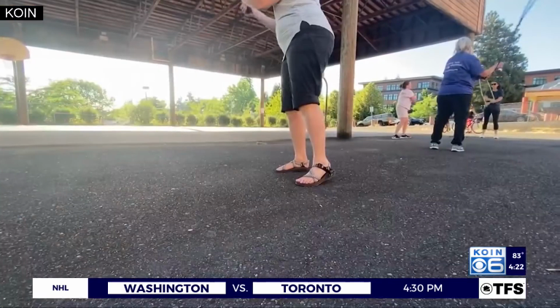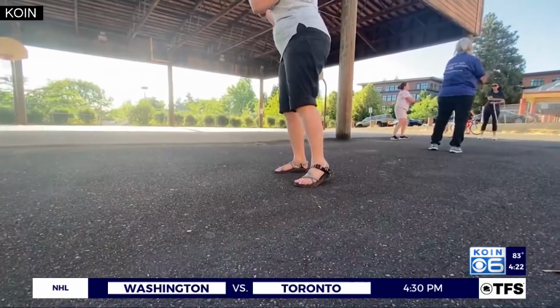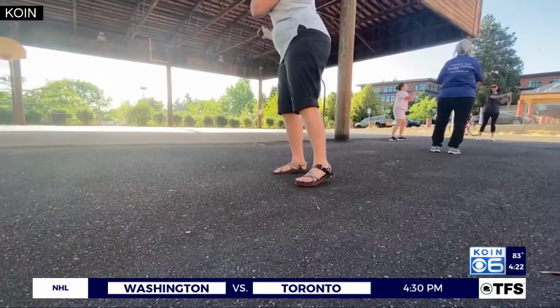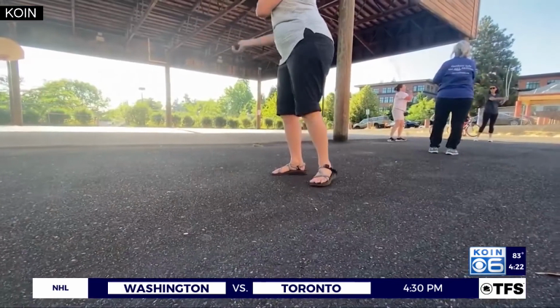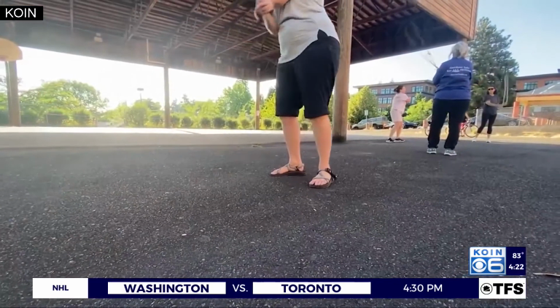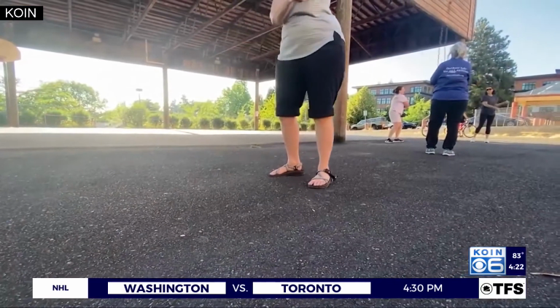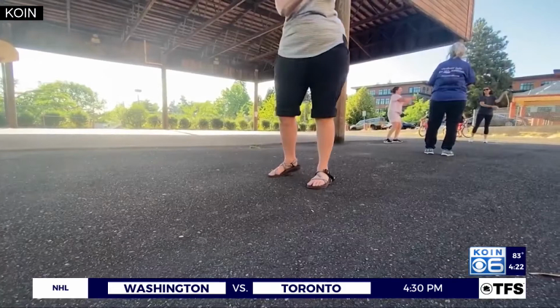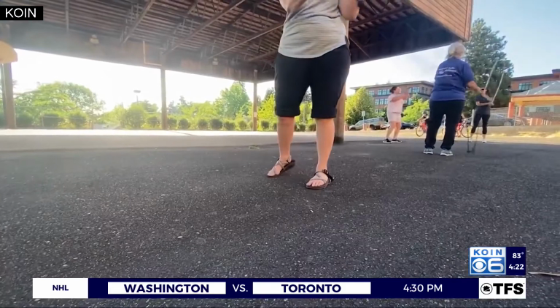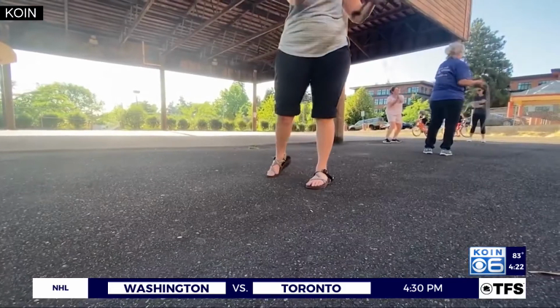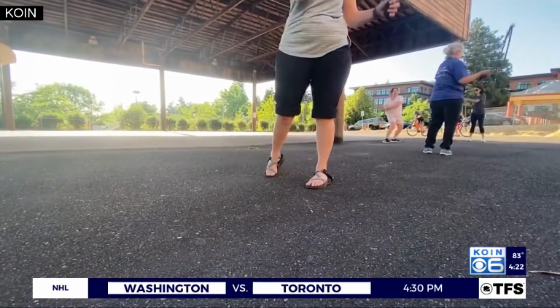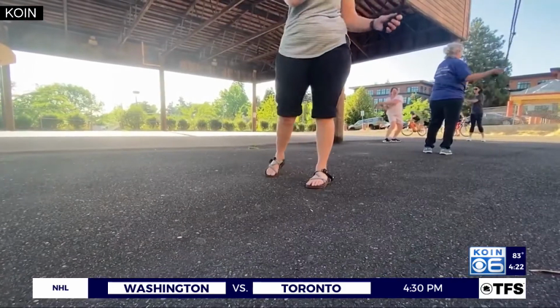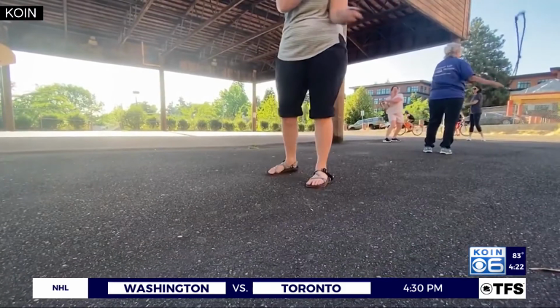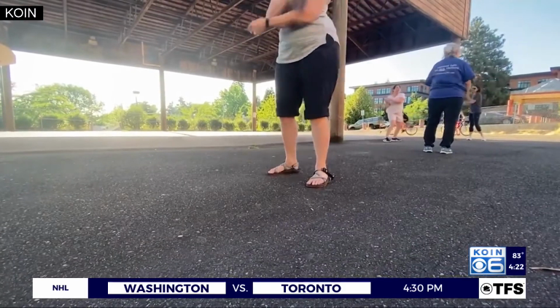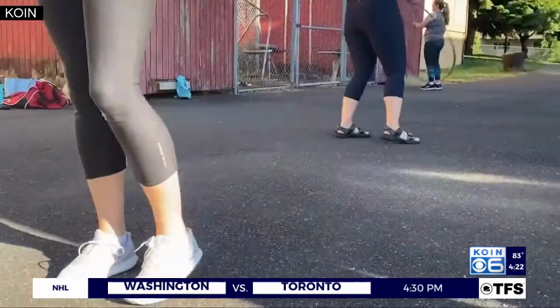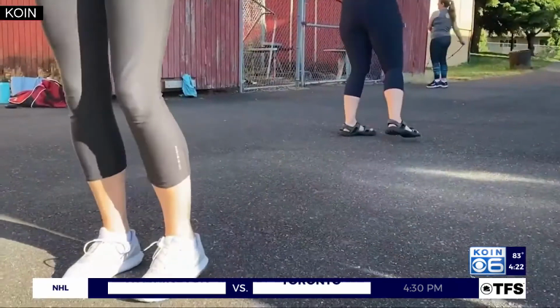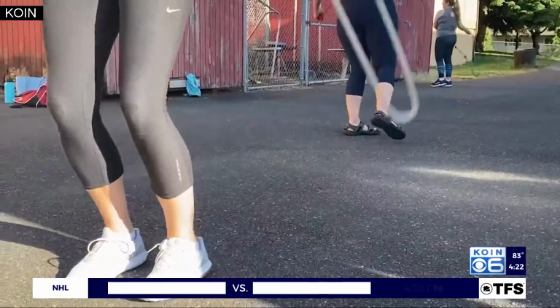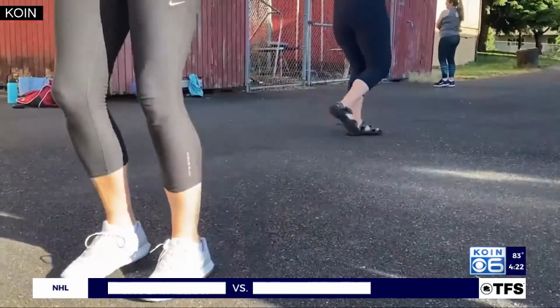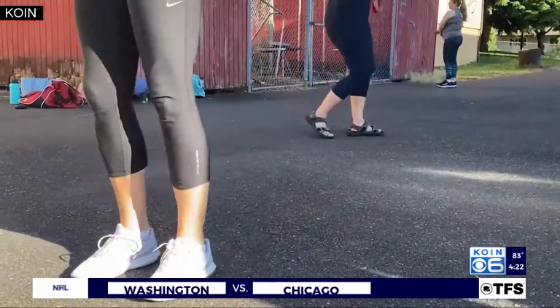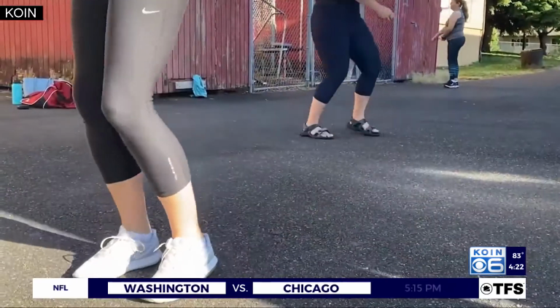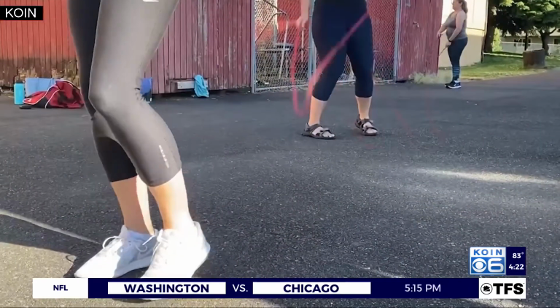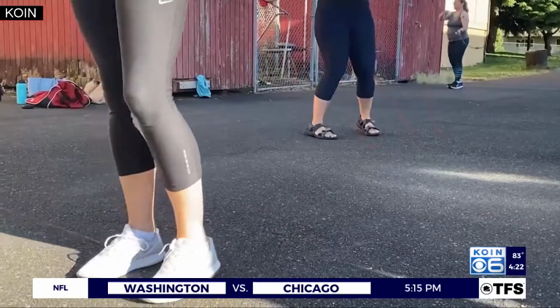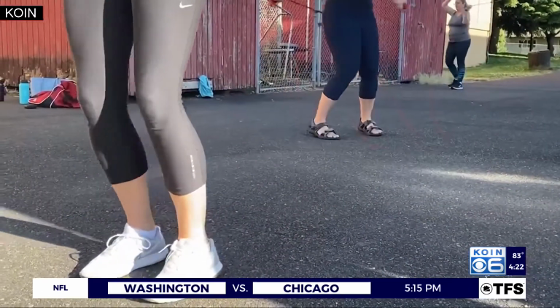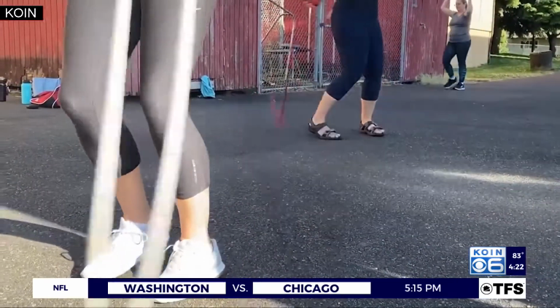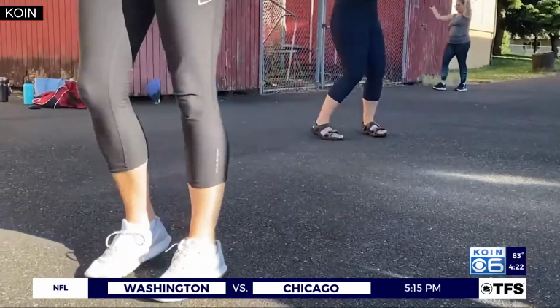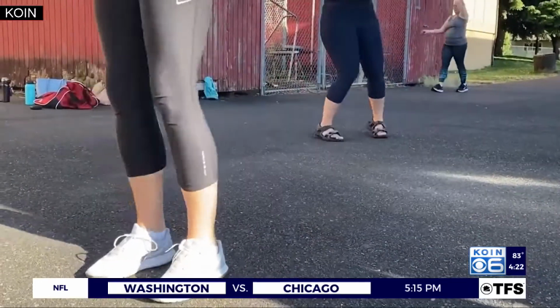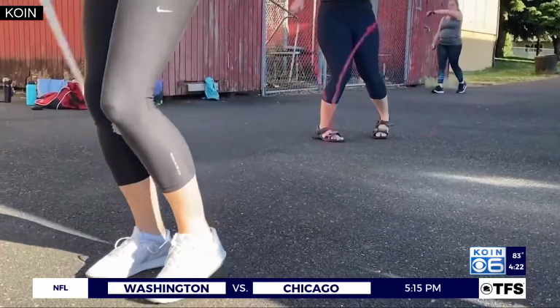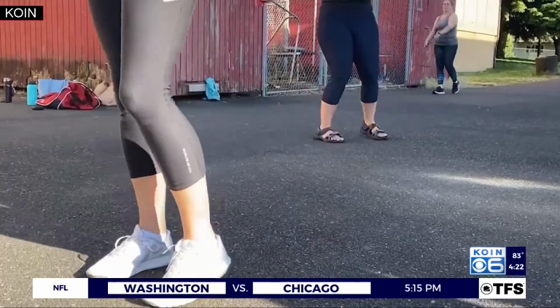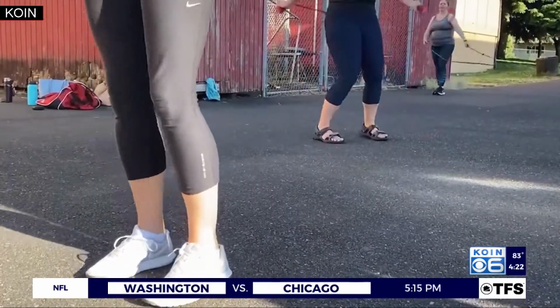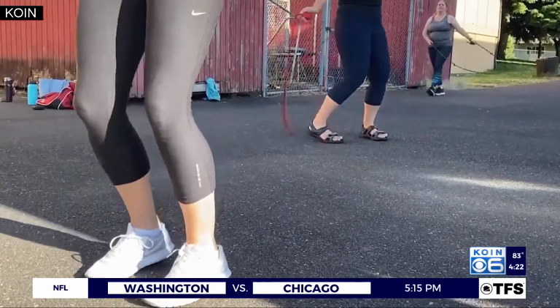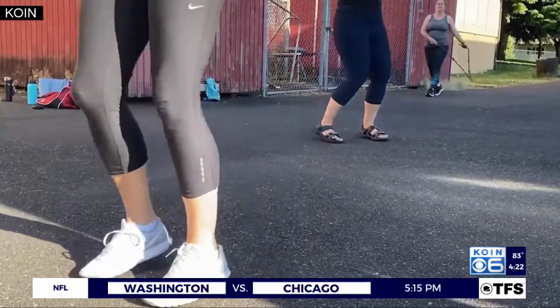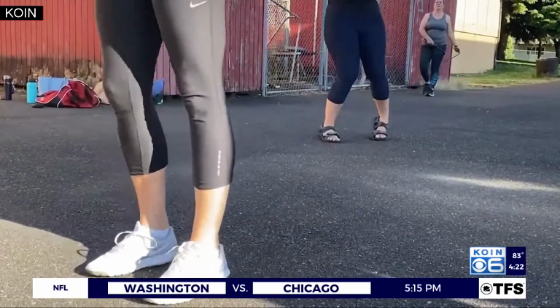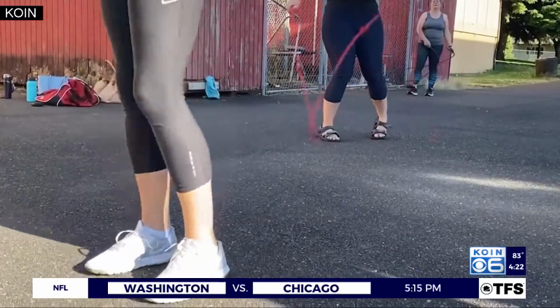Rope flow engages different muscle groups, and it's good for improving movement, balance, and coordination.